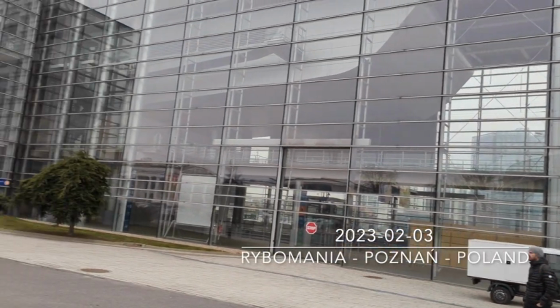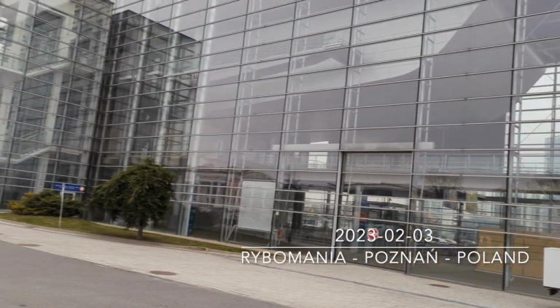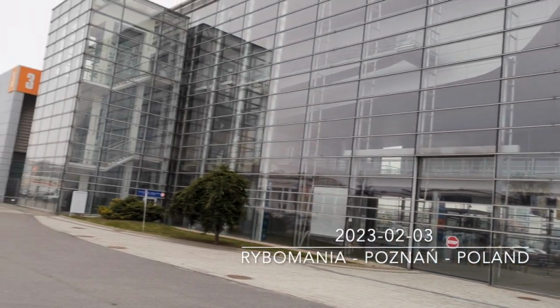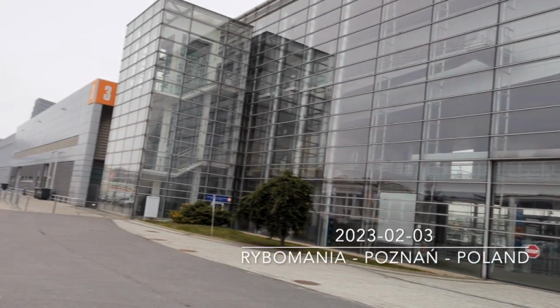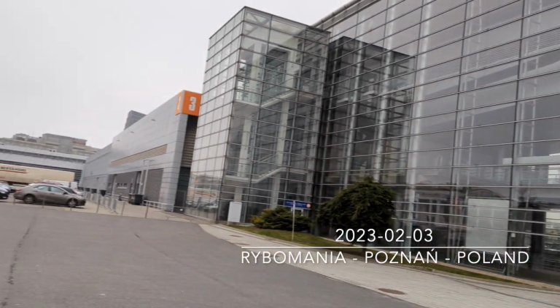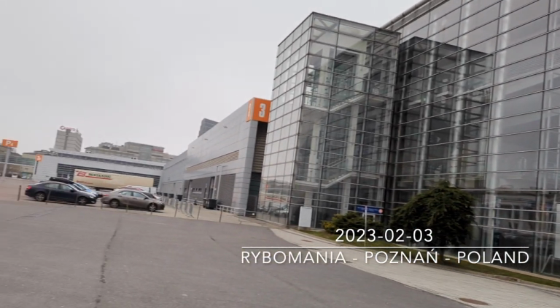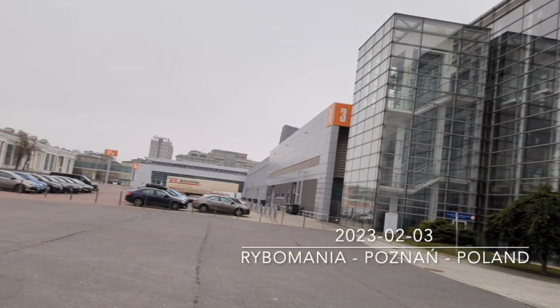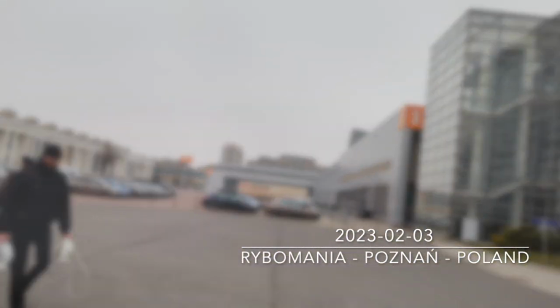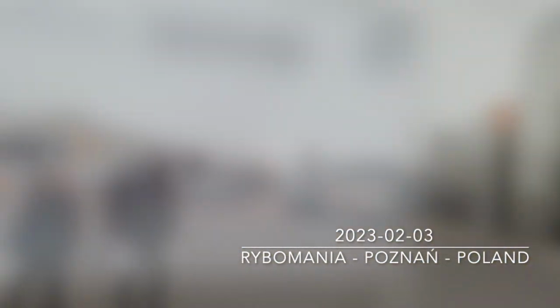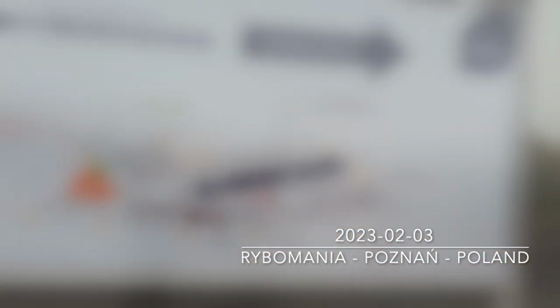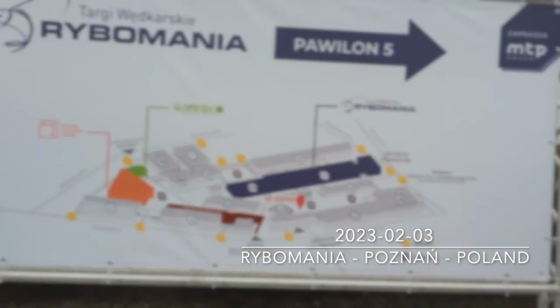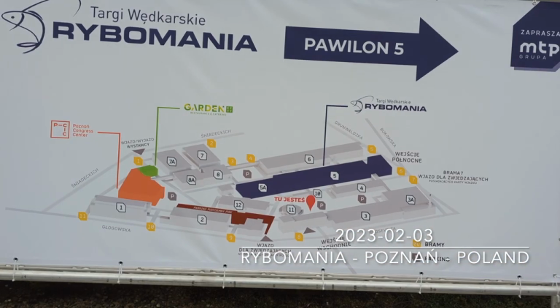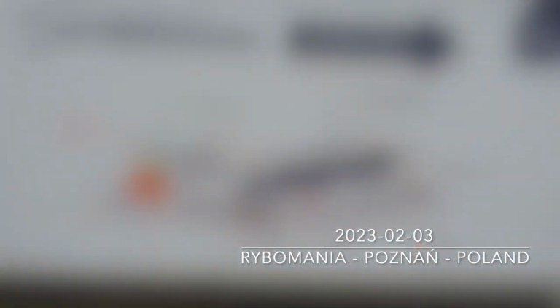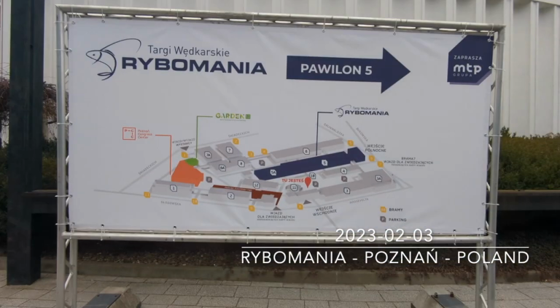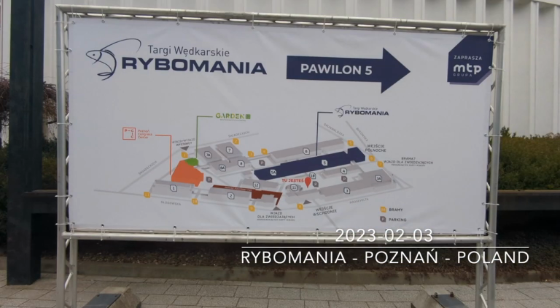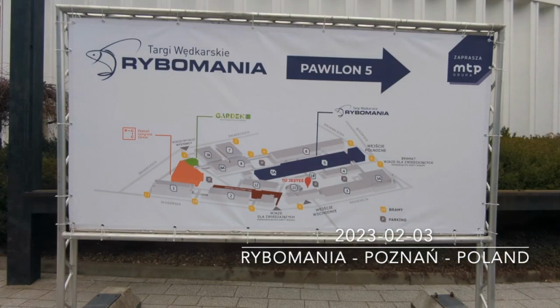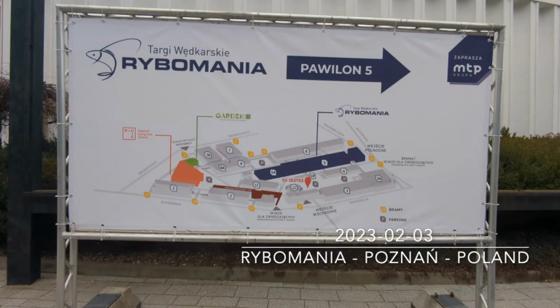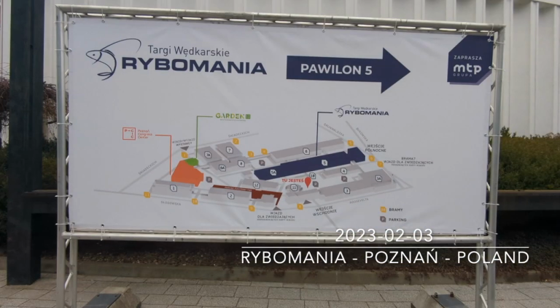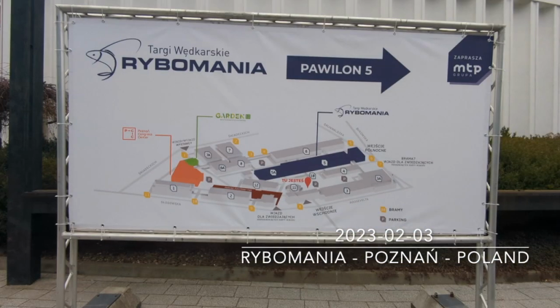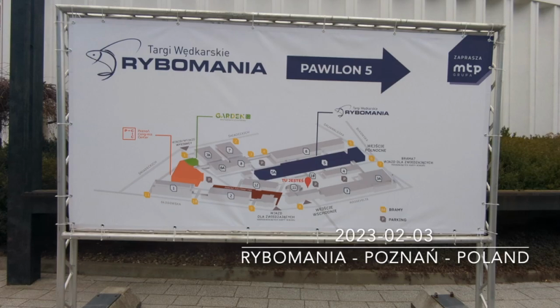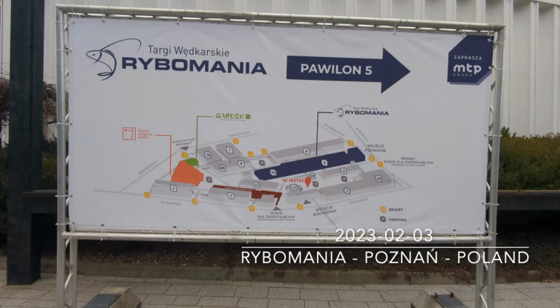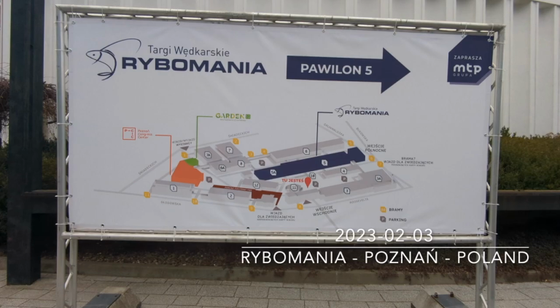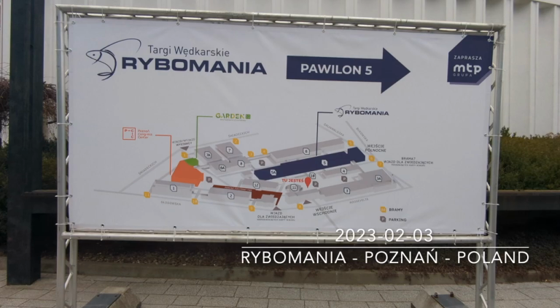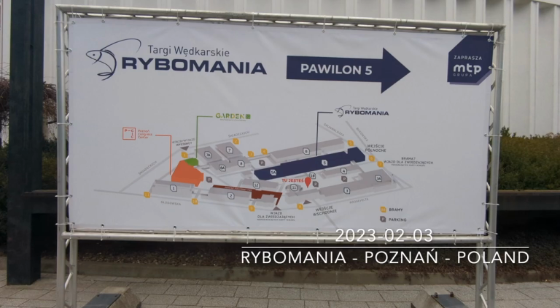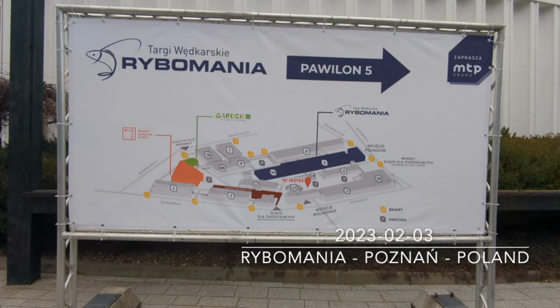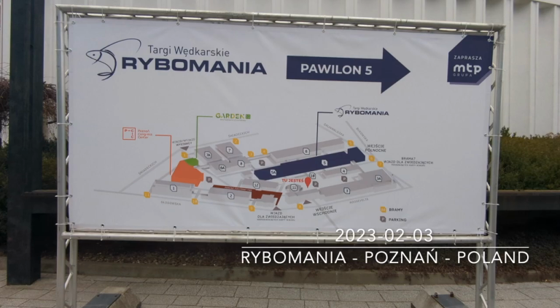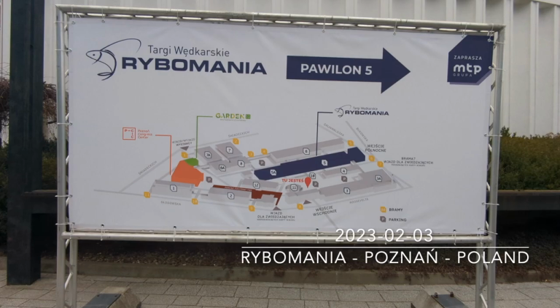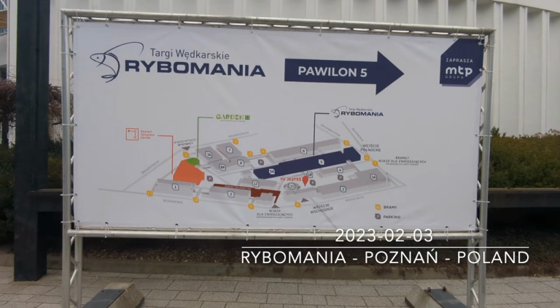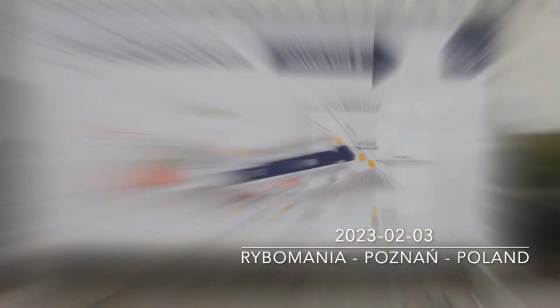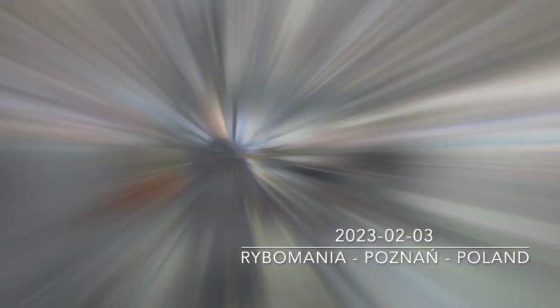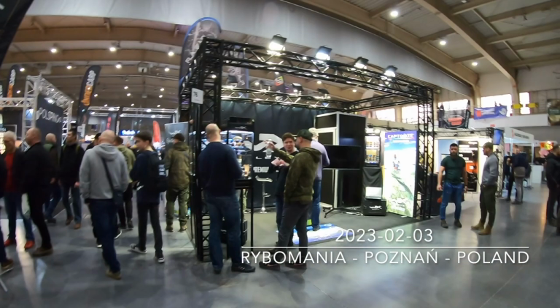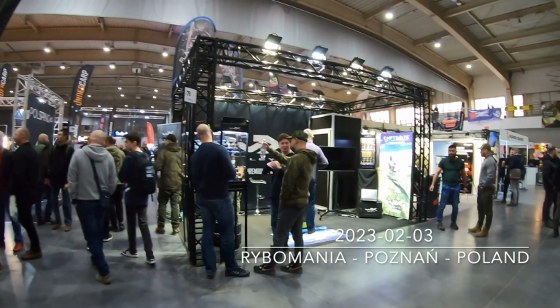I'm back. I flew to Poland for the biggest fishing fair in Poland in February, so have a look at what I prepared for you.